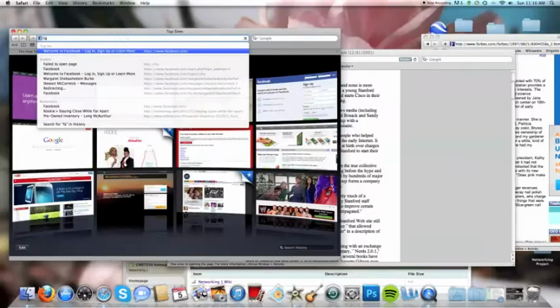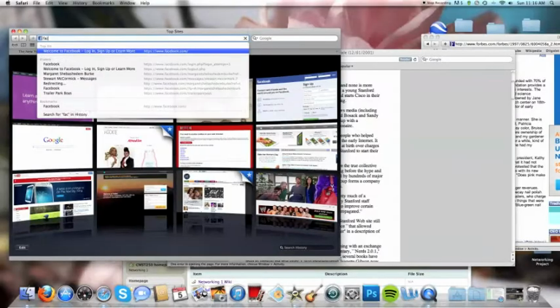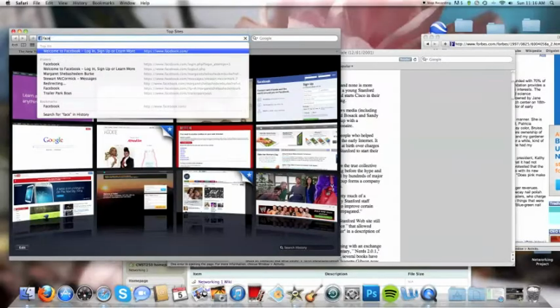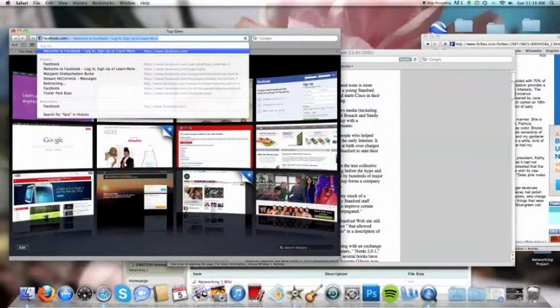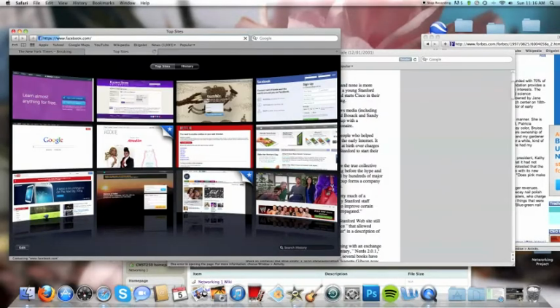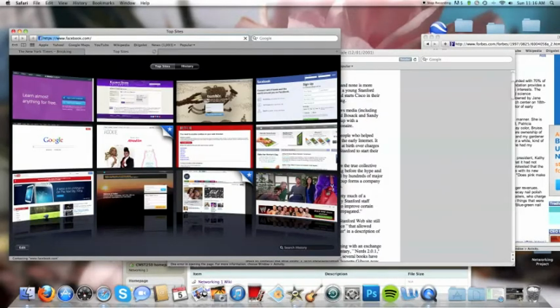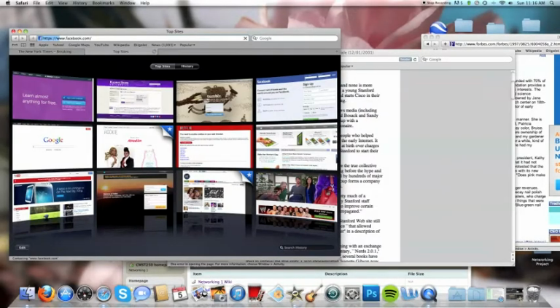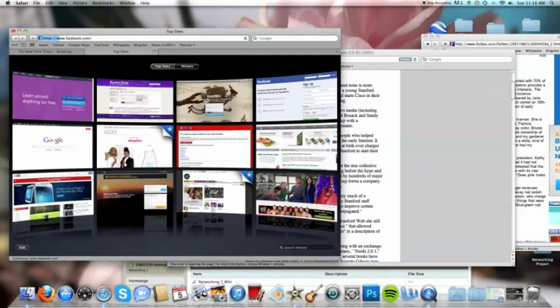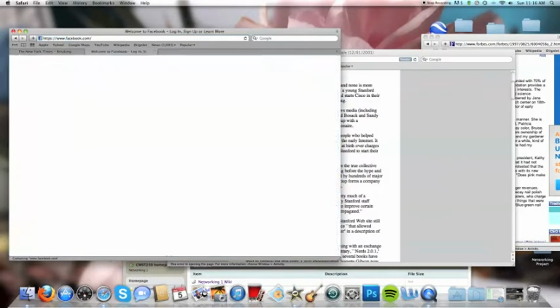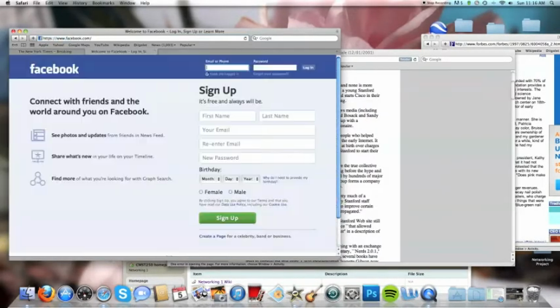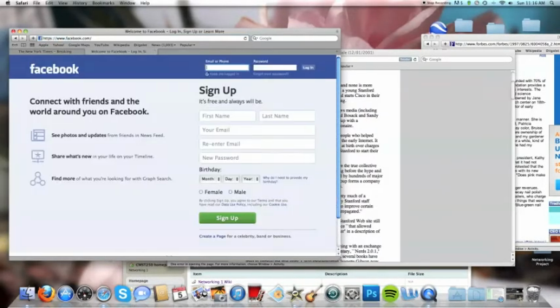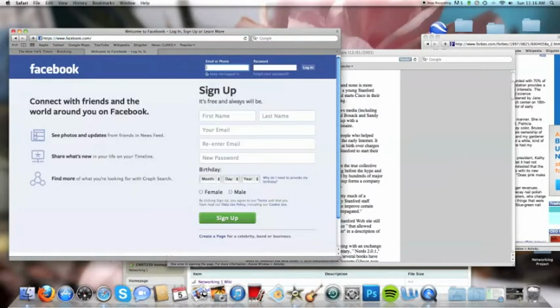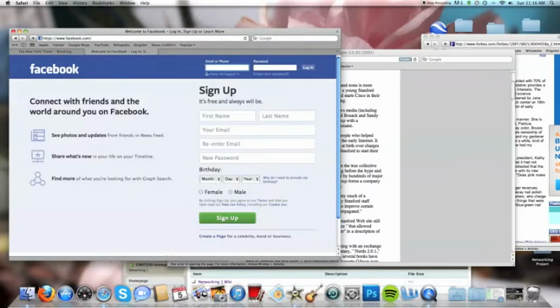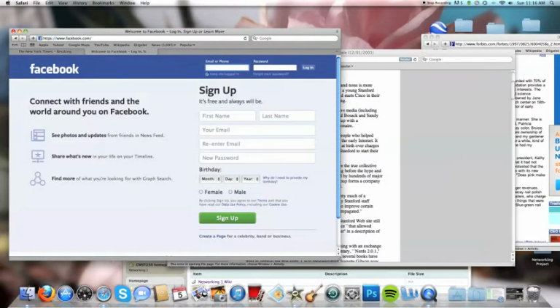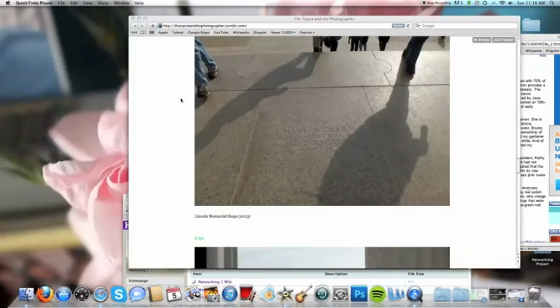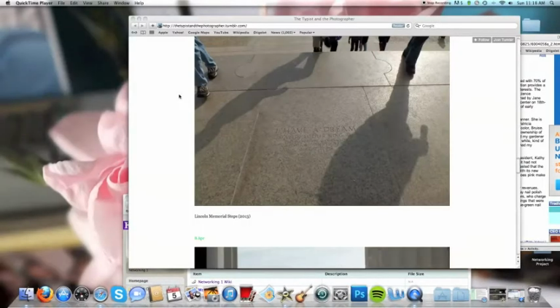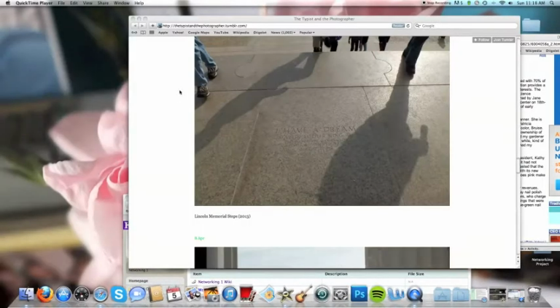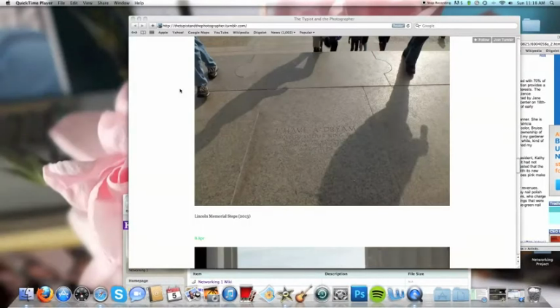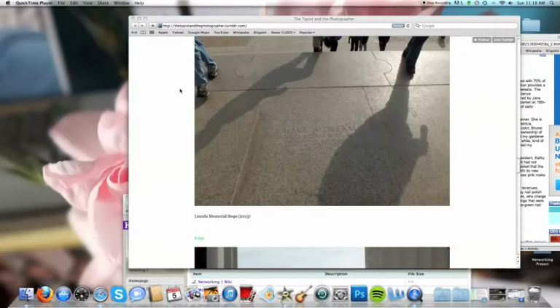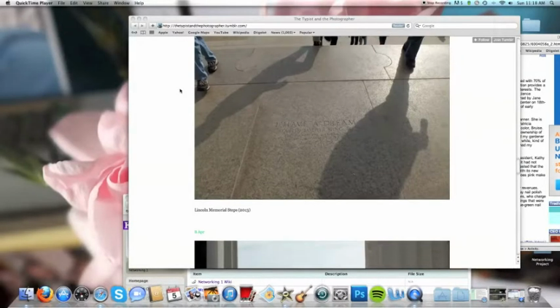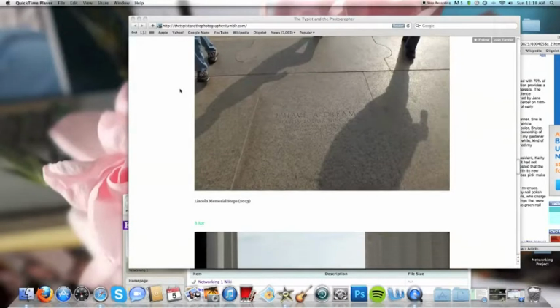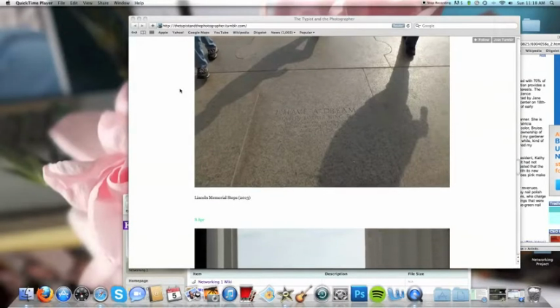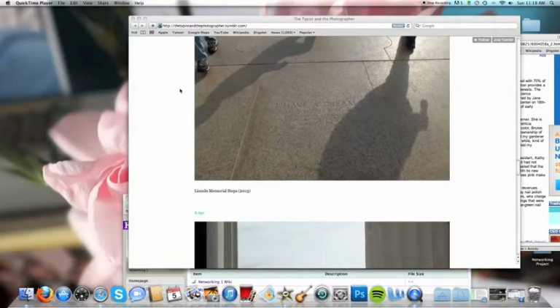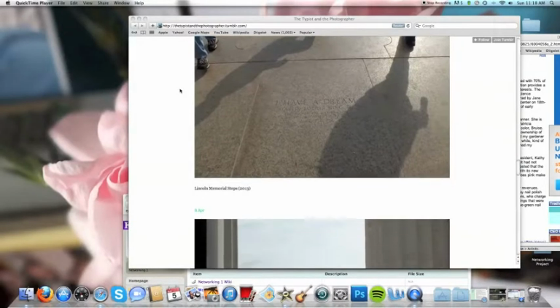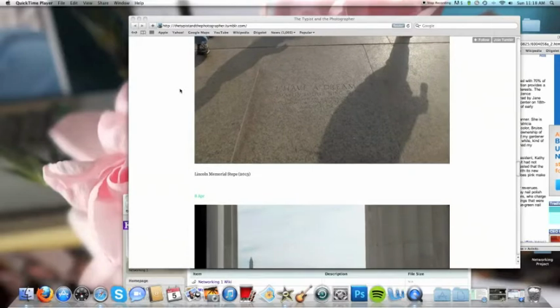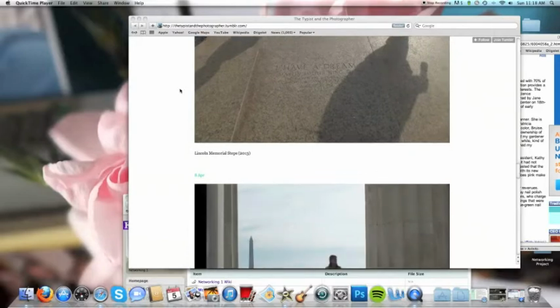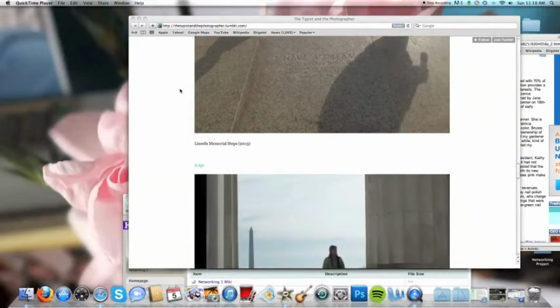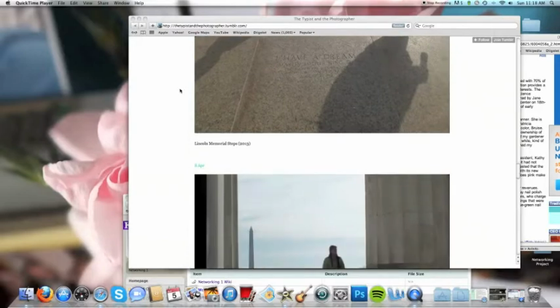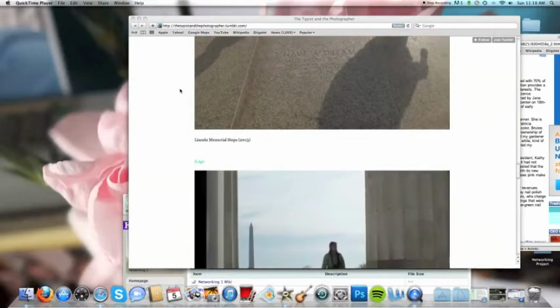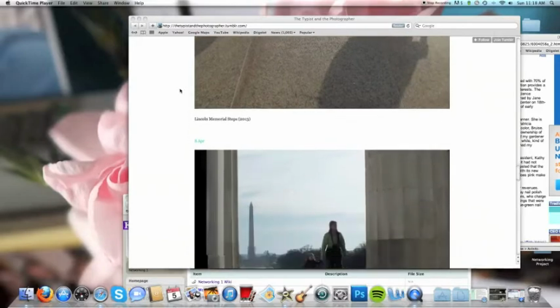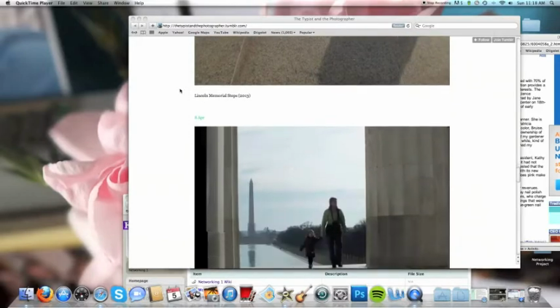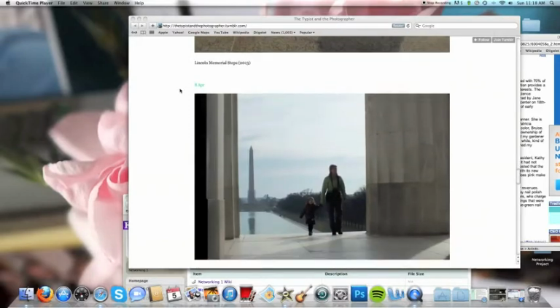Every day, millions of people use the internet to search for information and to connect with one another.